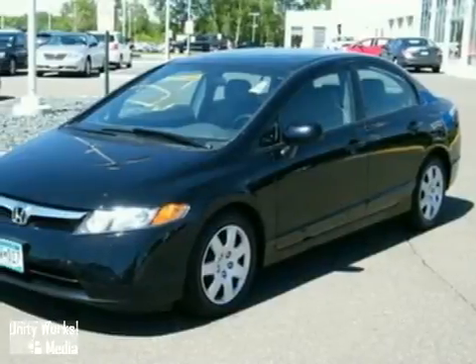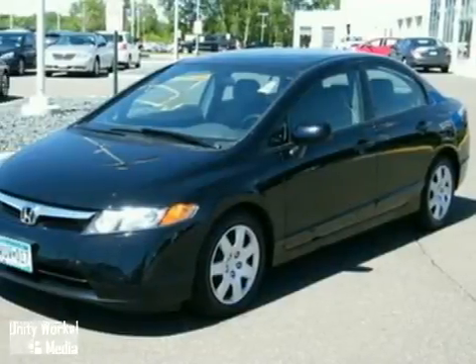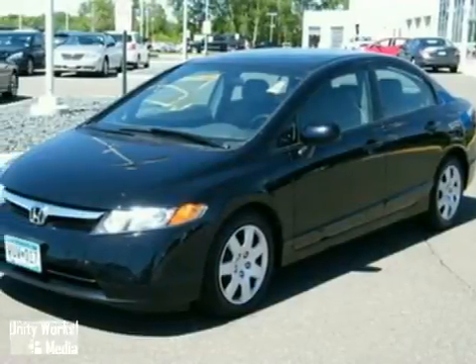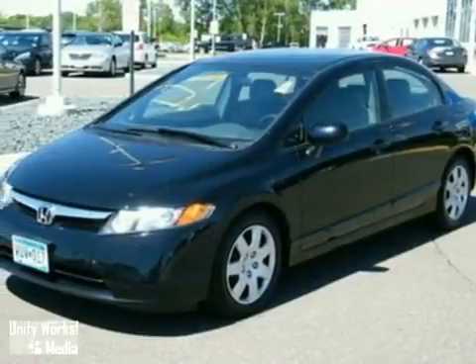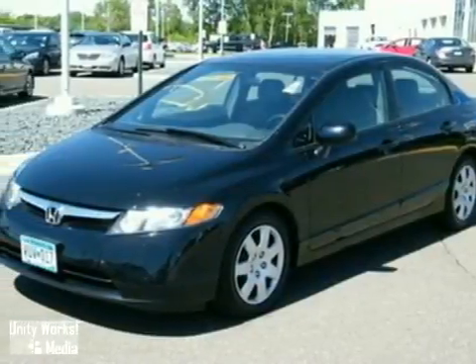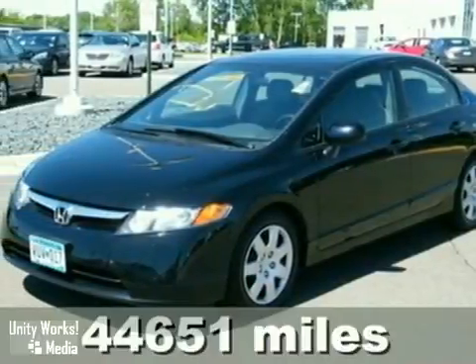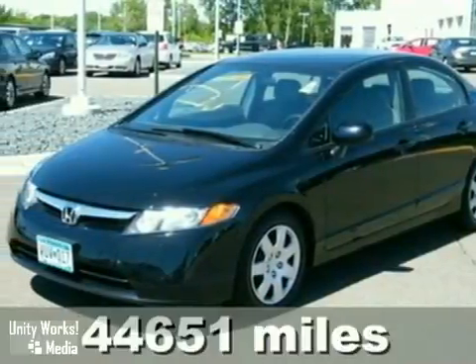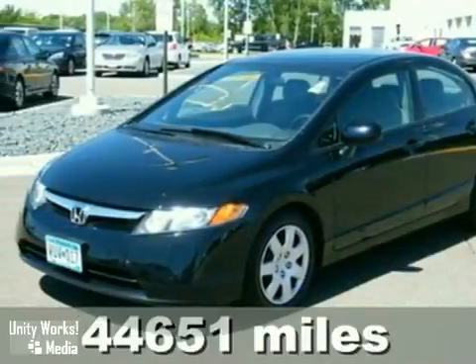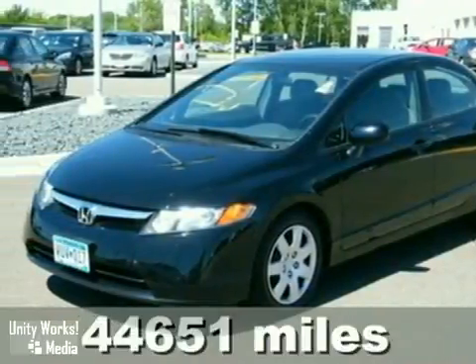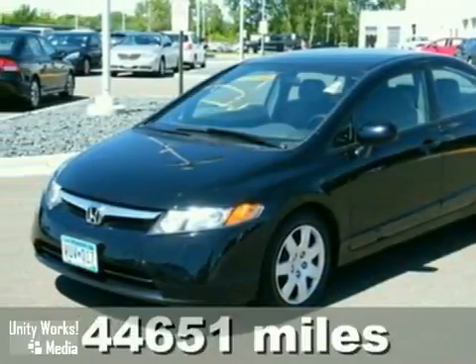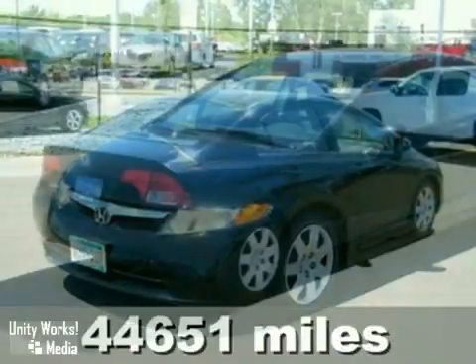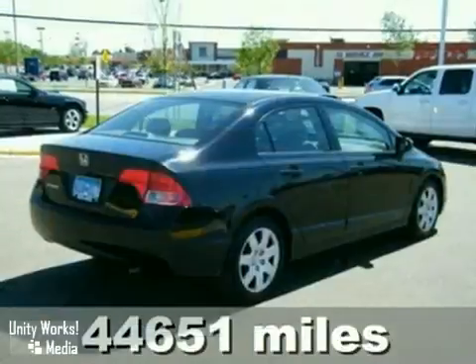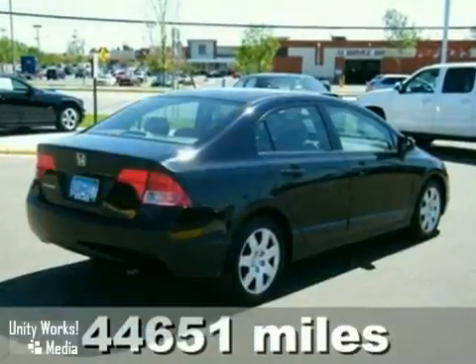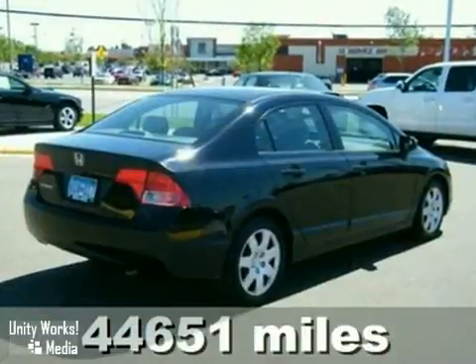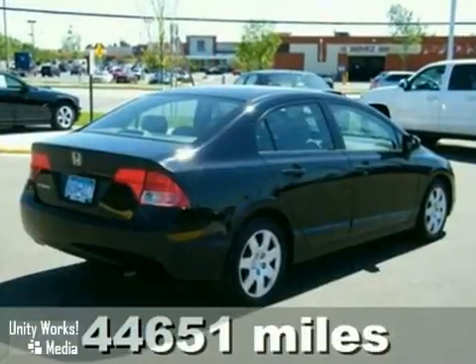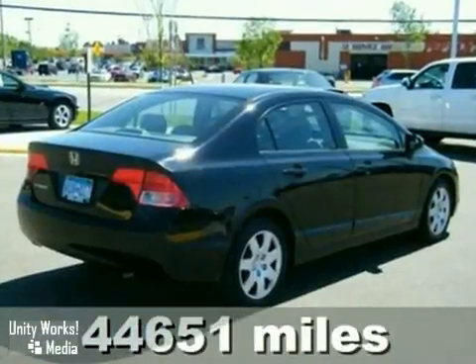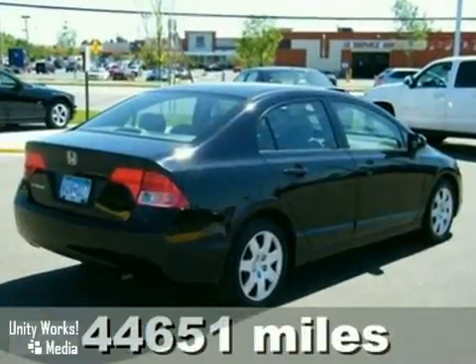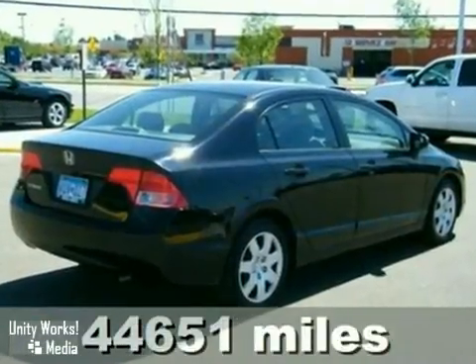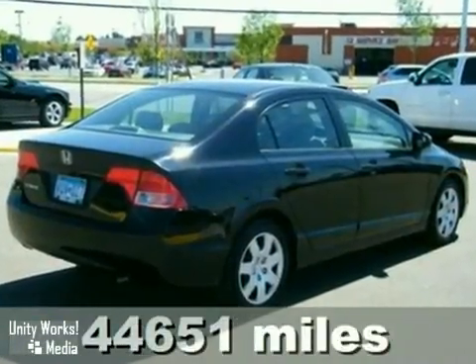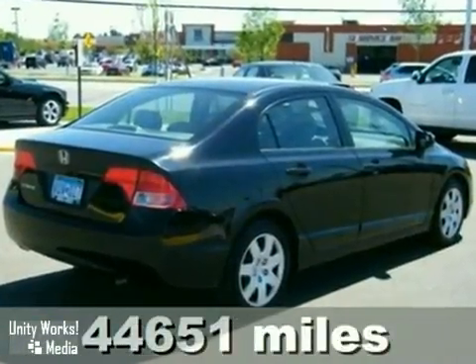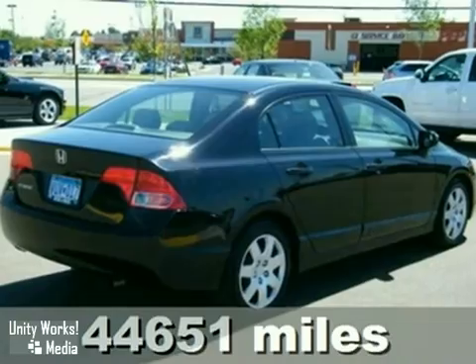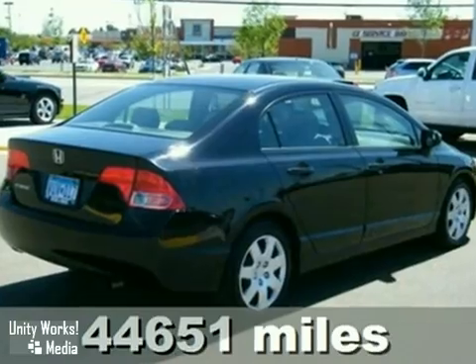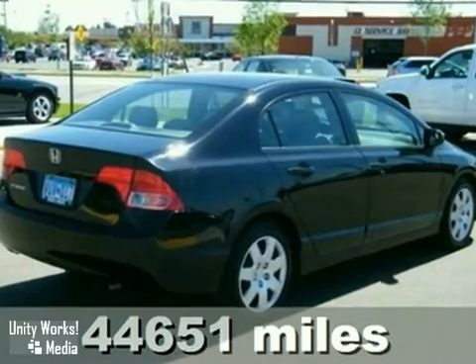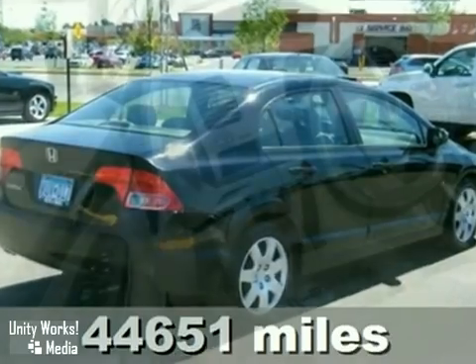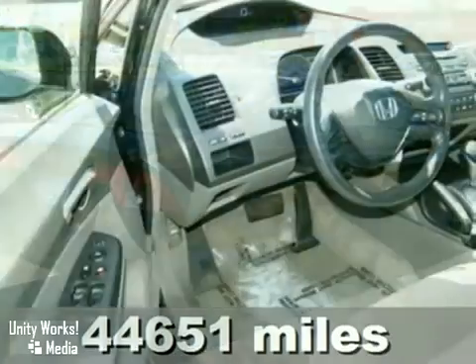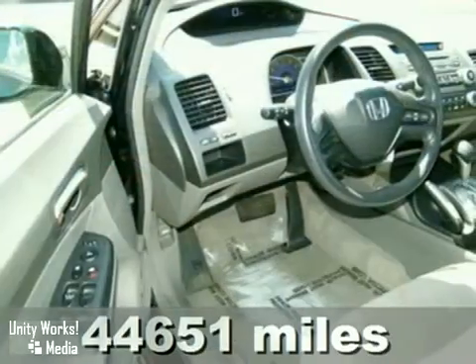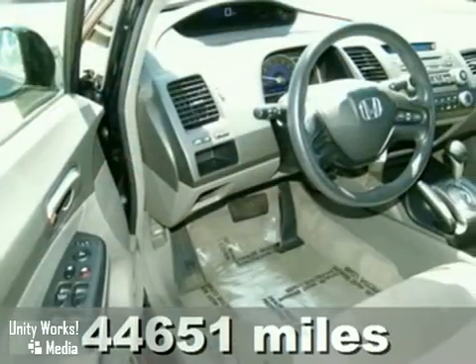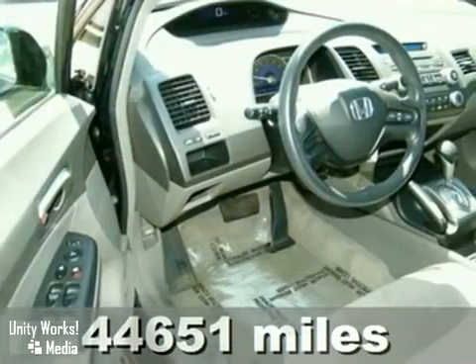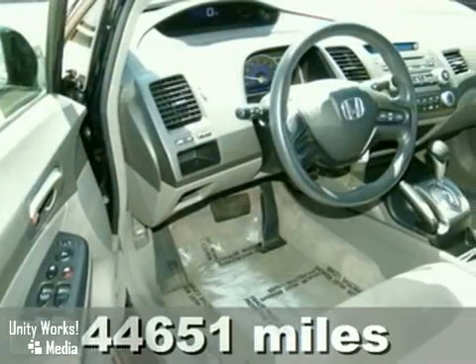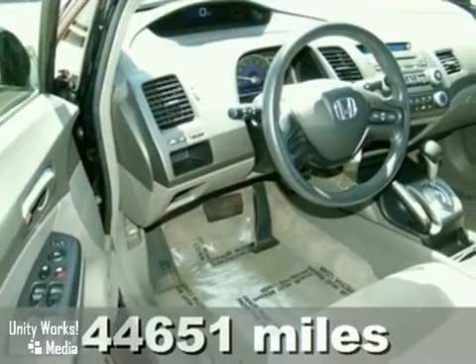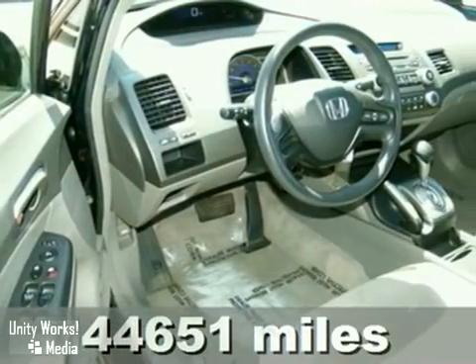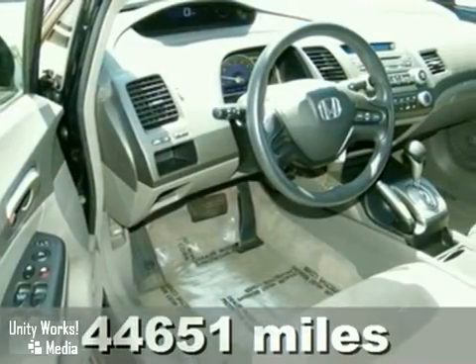We think you'll like this certified 2007 Honda Civic. It features air conditioning, power windows, locks and mirrors, and tinted glass.